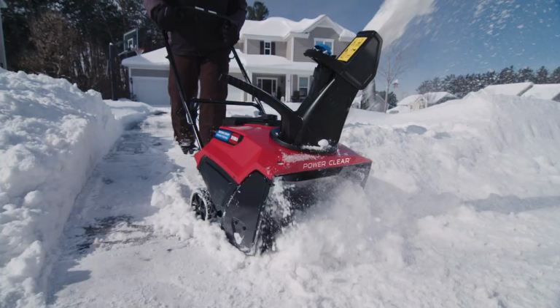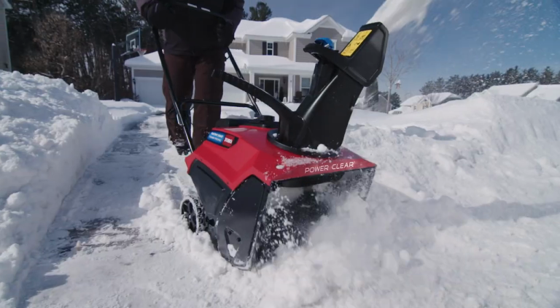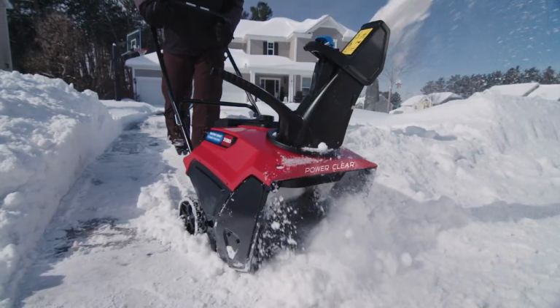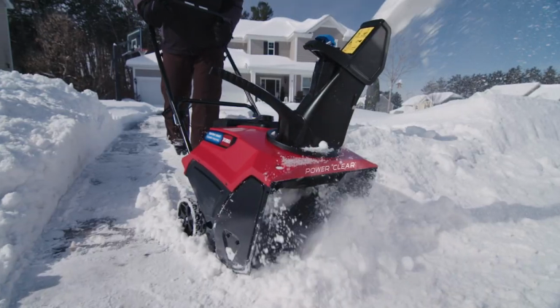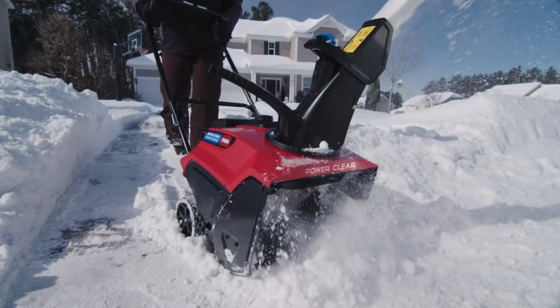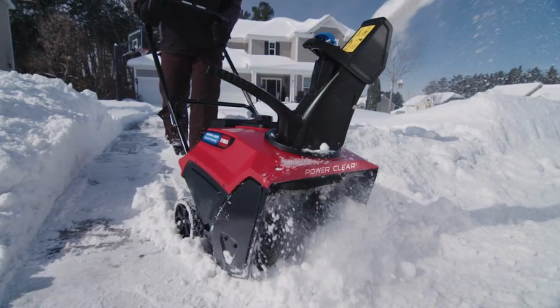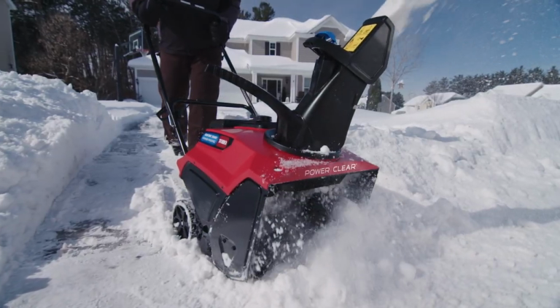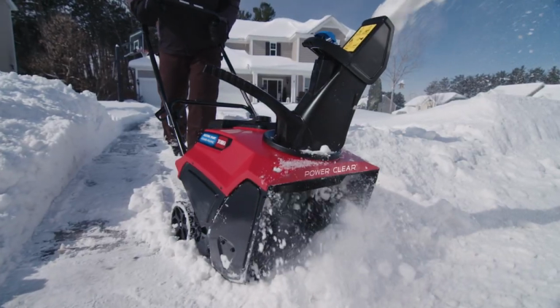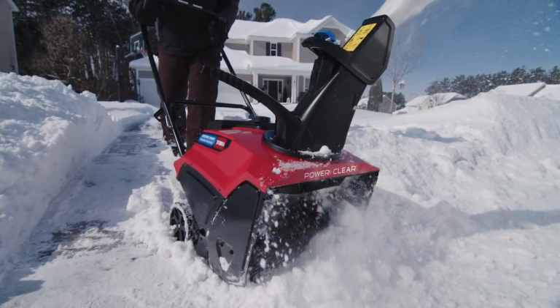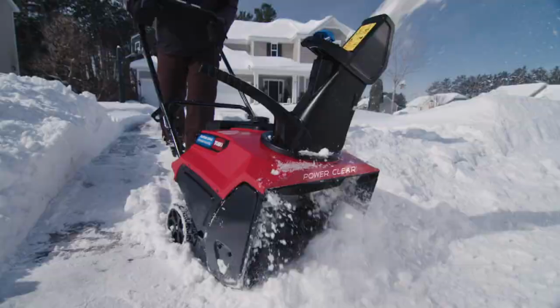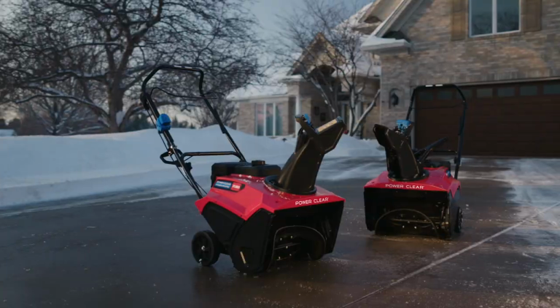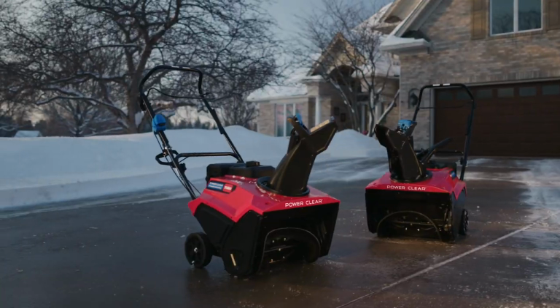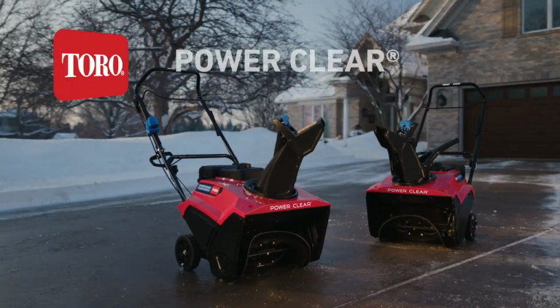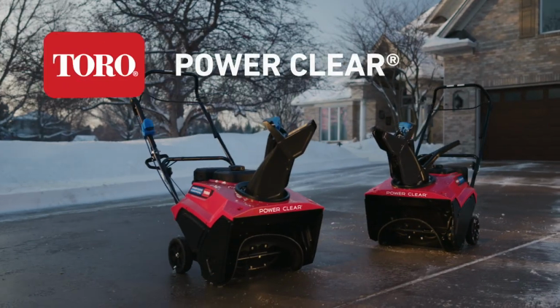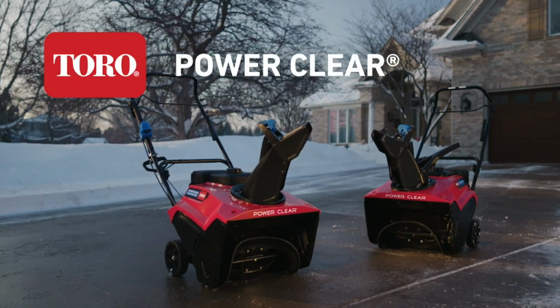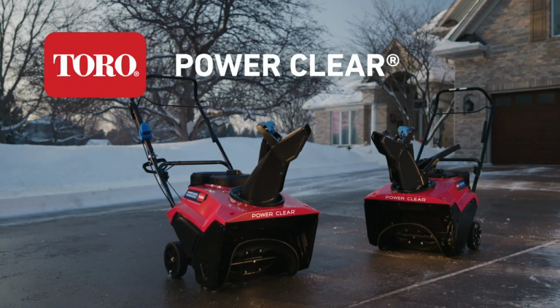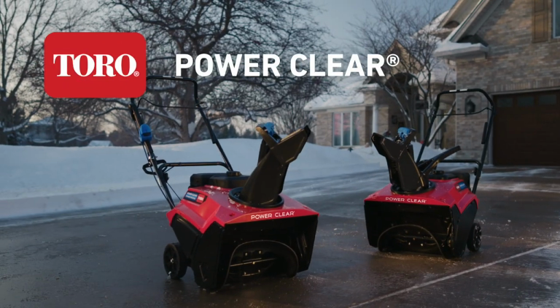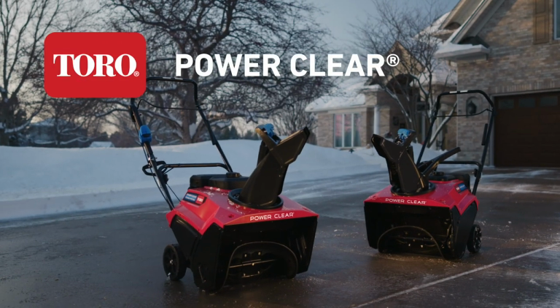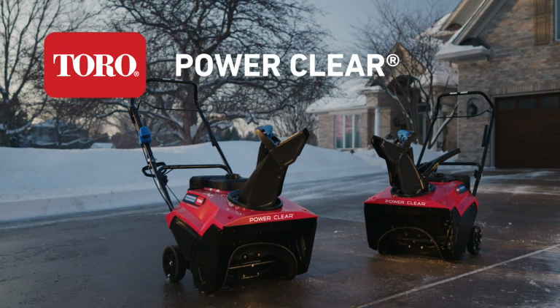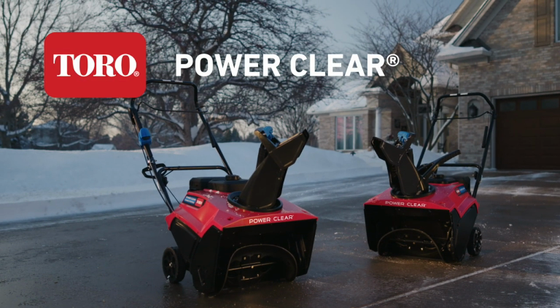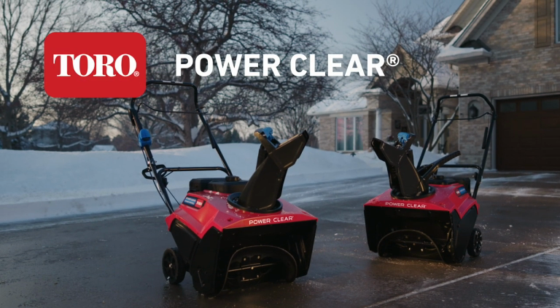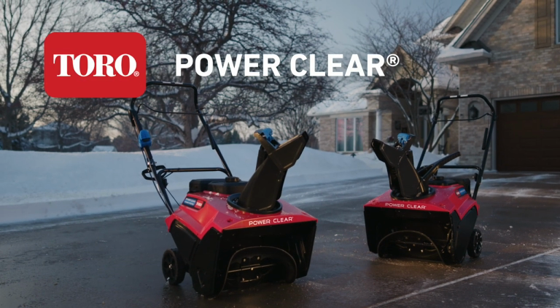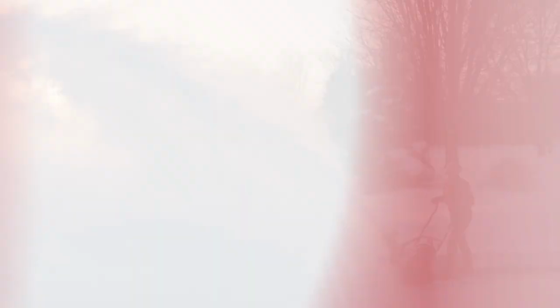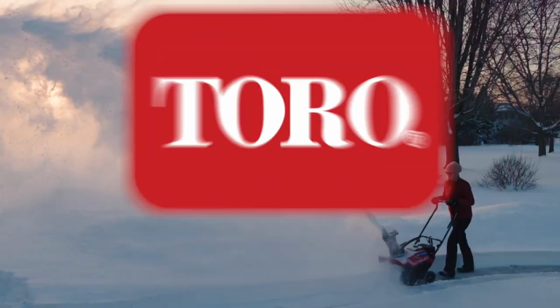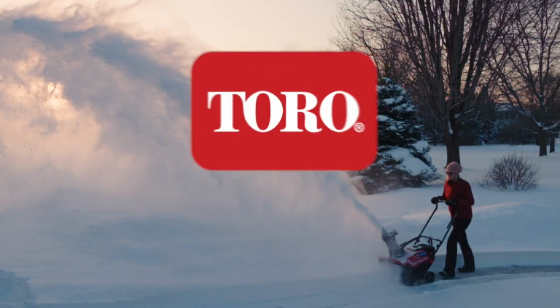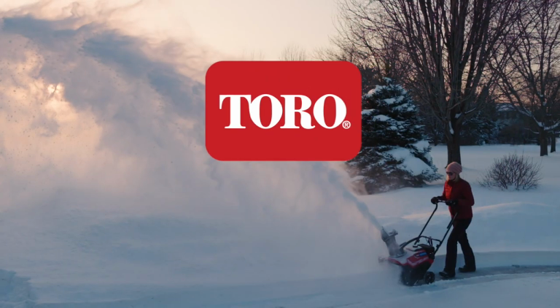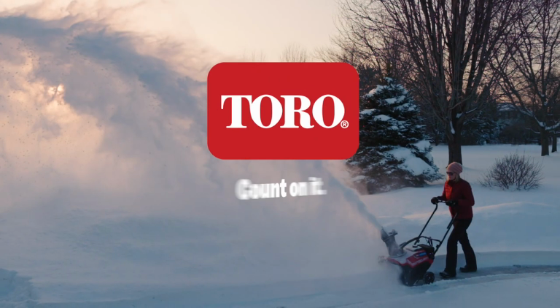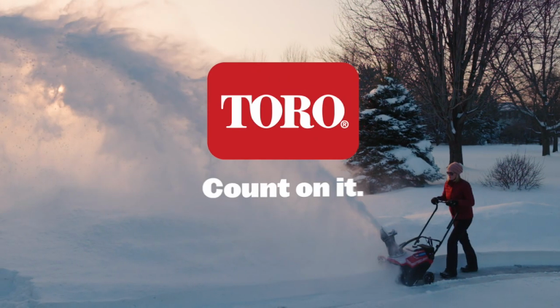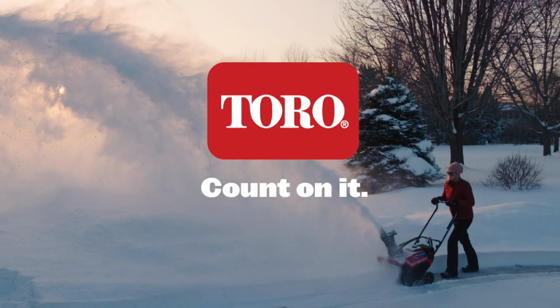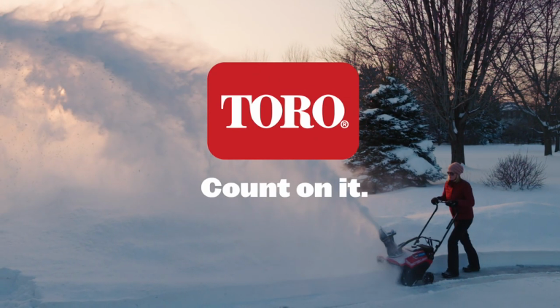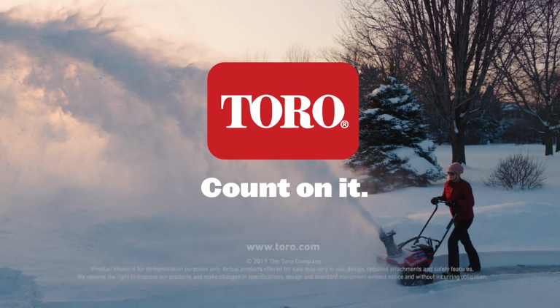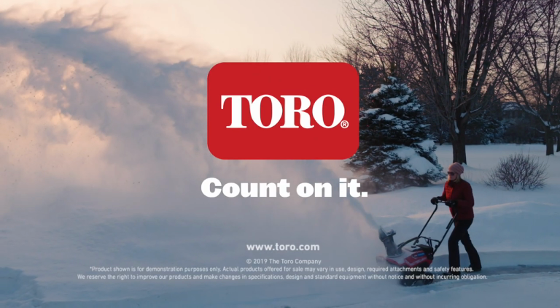Because with the Toro PowerClear, you'll have the power to dominate winter. Toro — count on it.